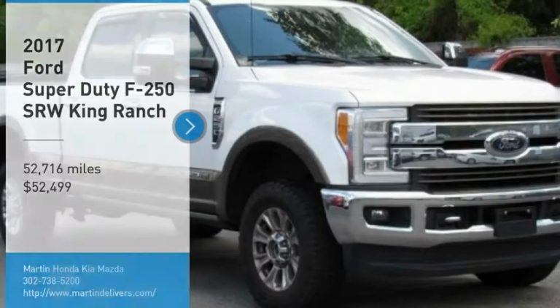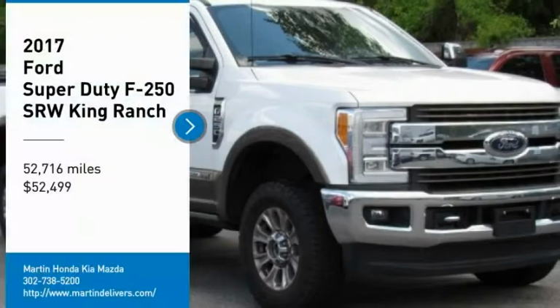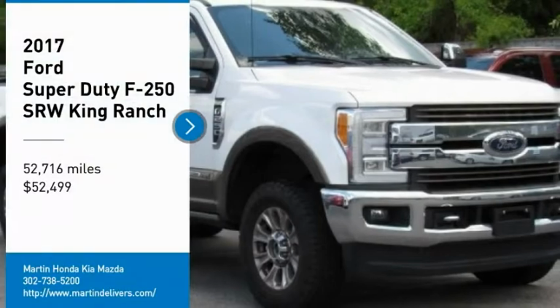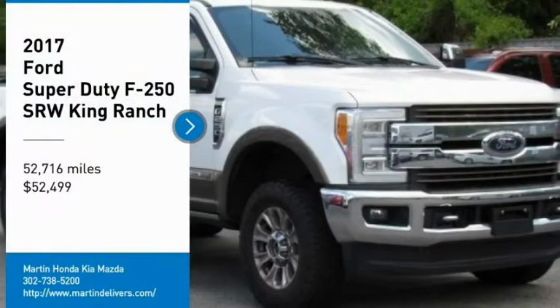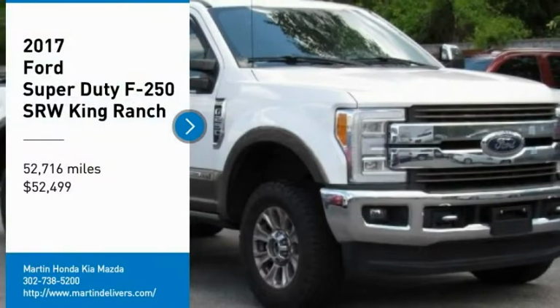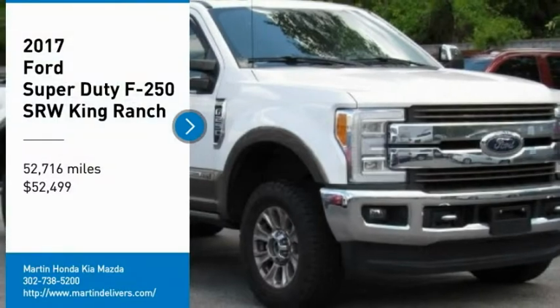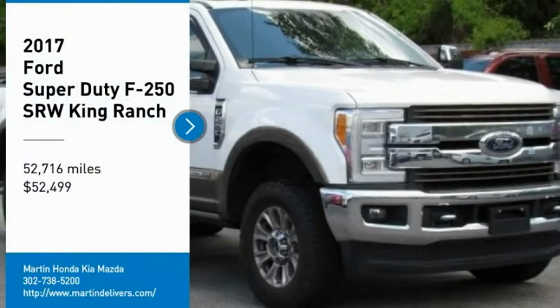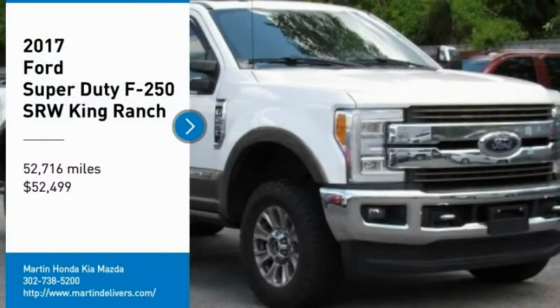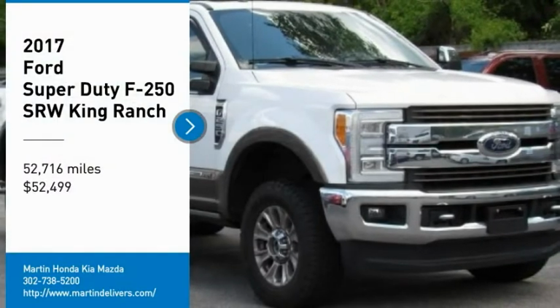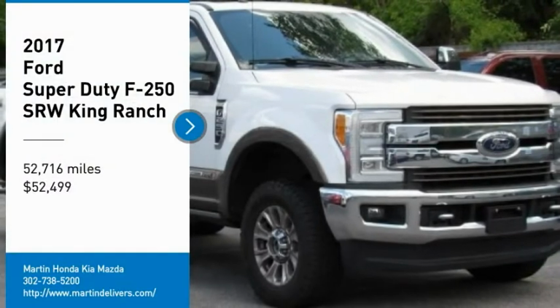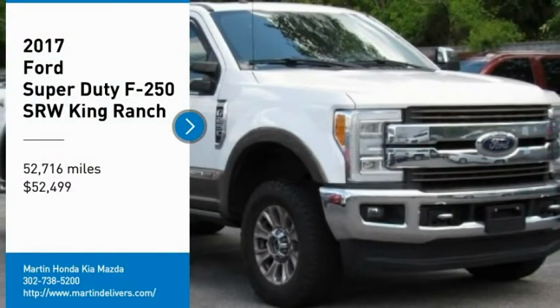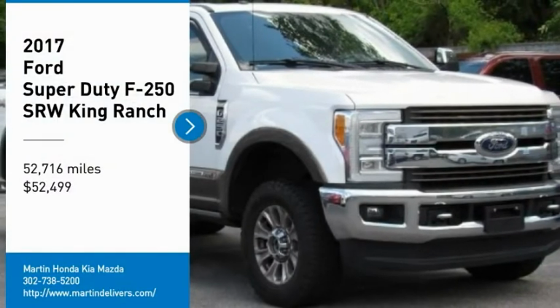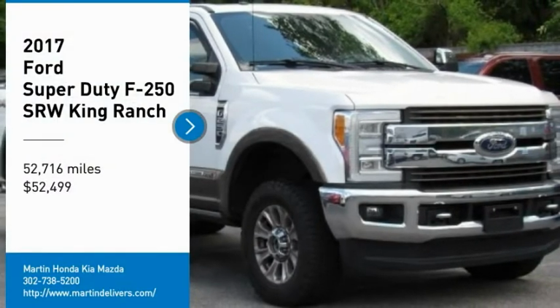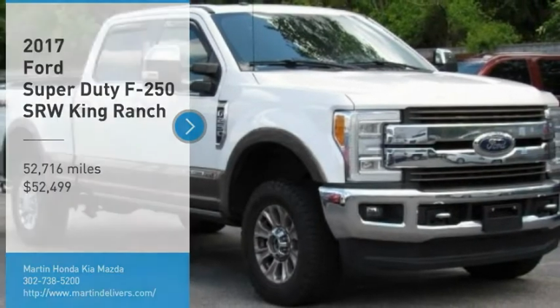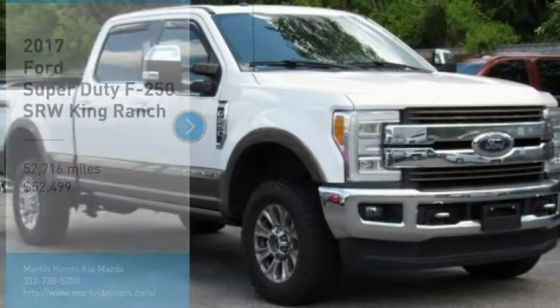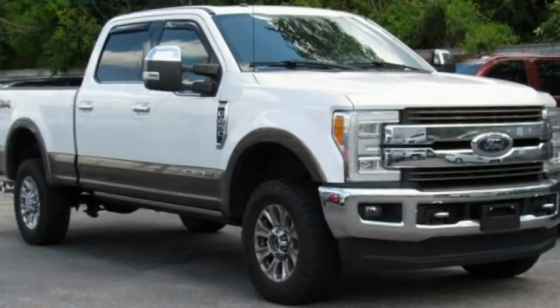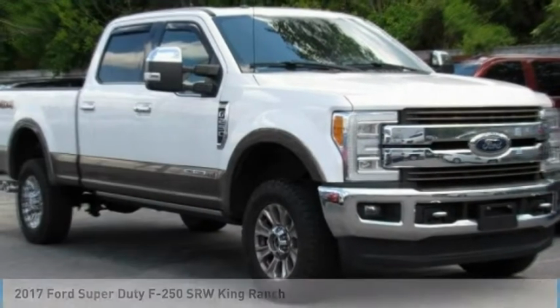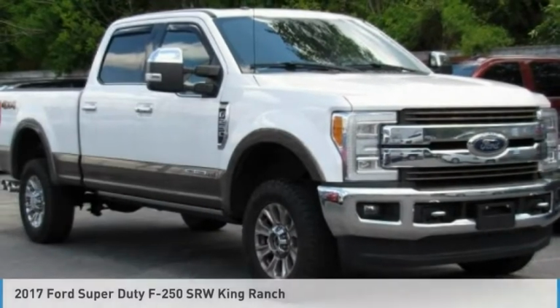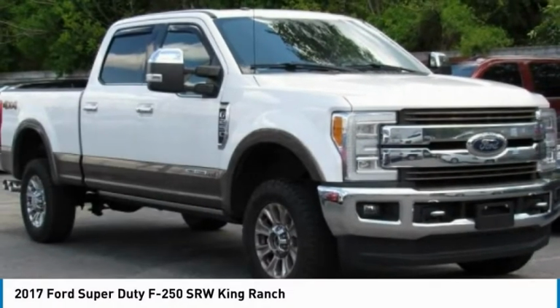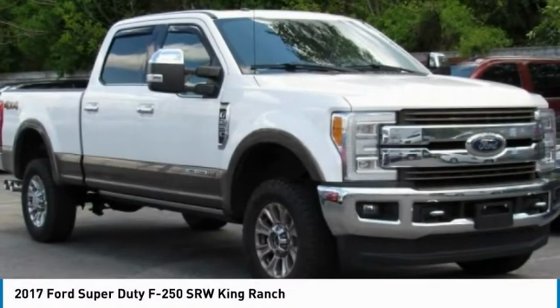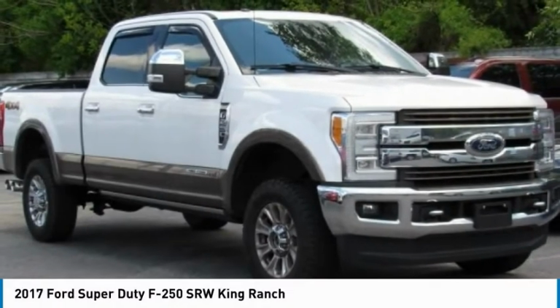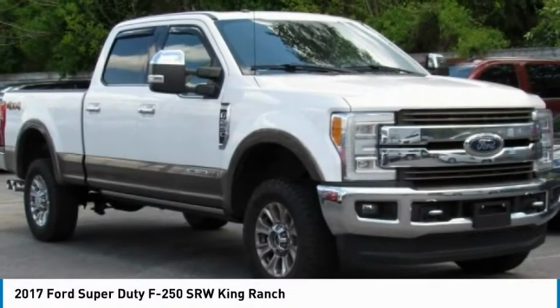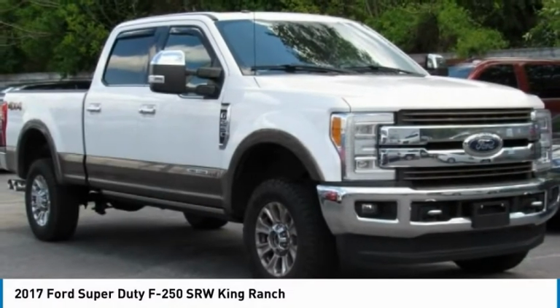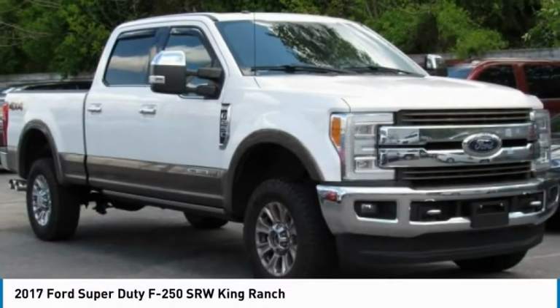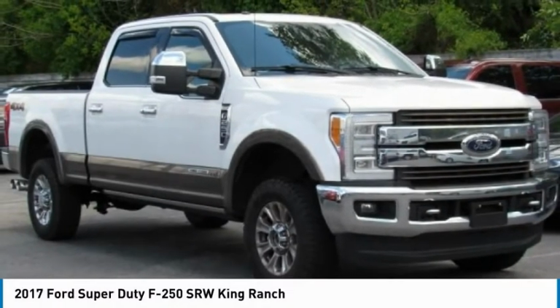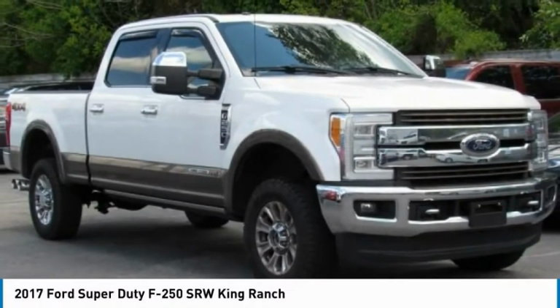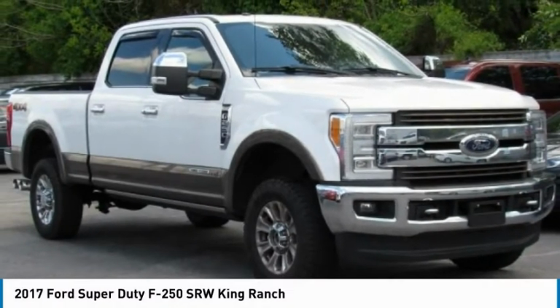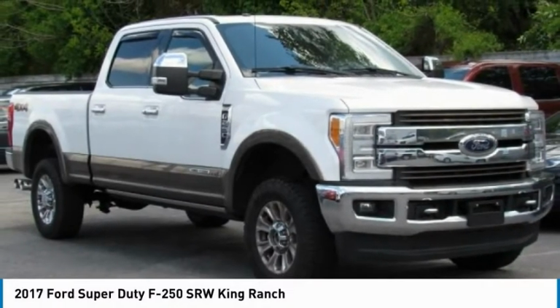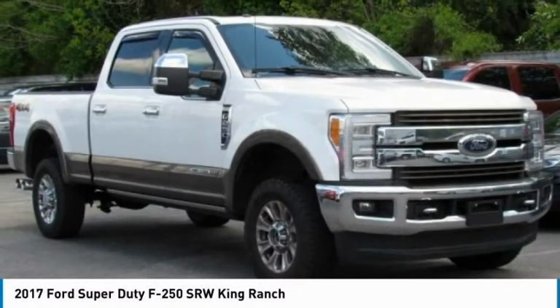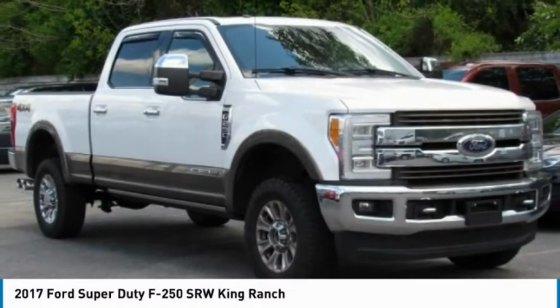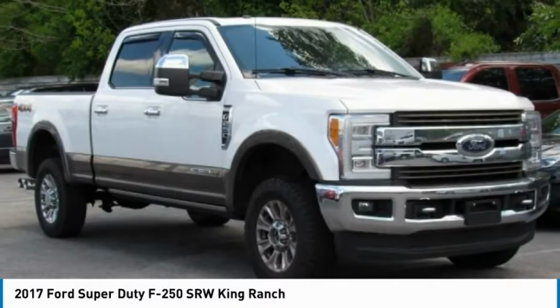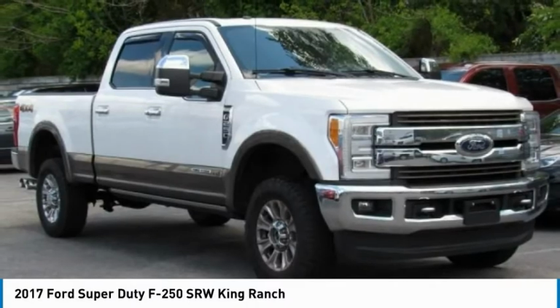Looking for the right vehicle? Check out the 2017 F-250 Super Duty.